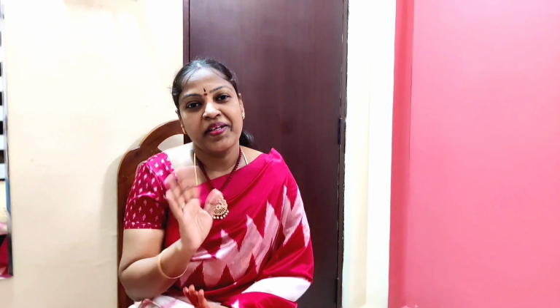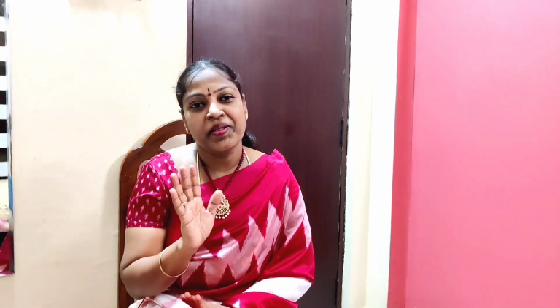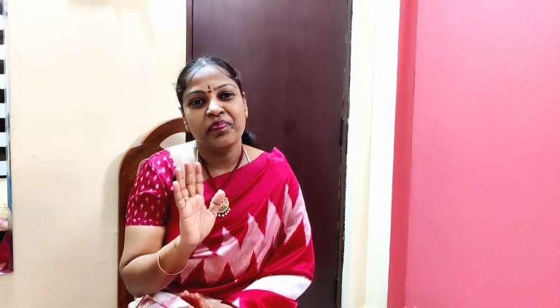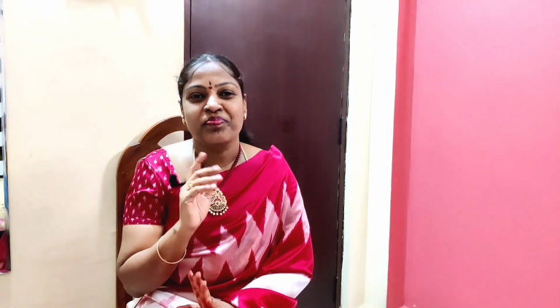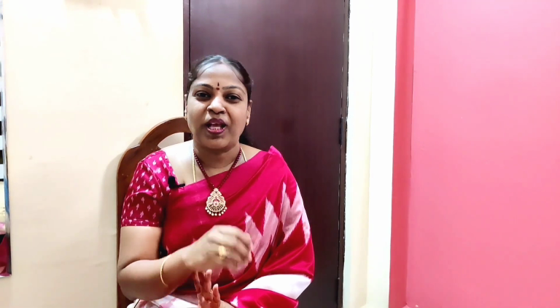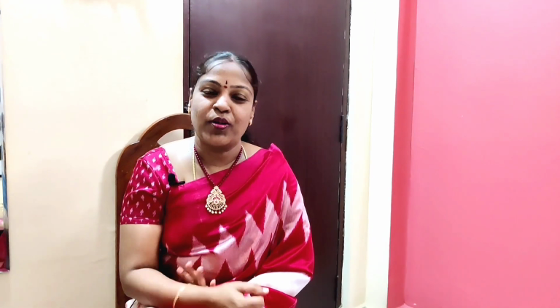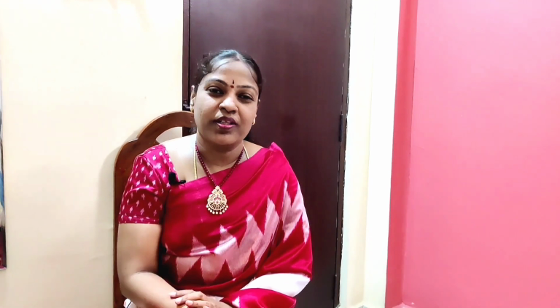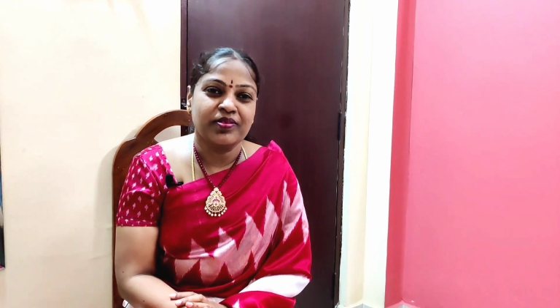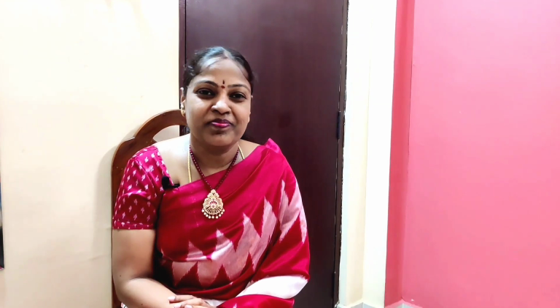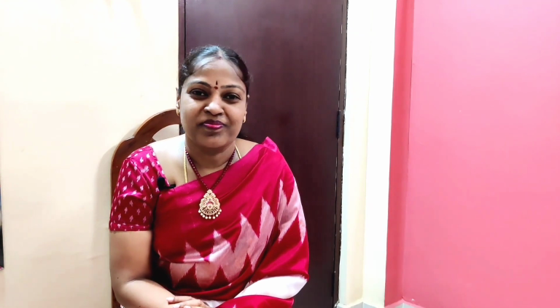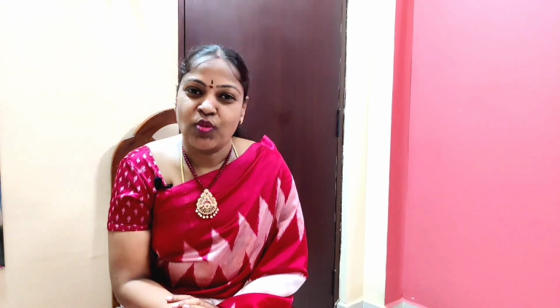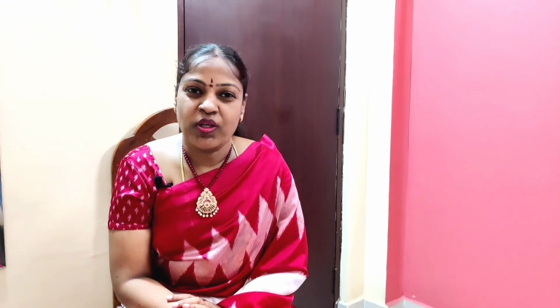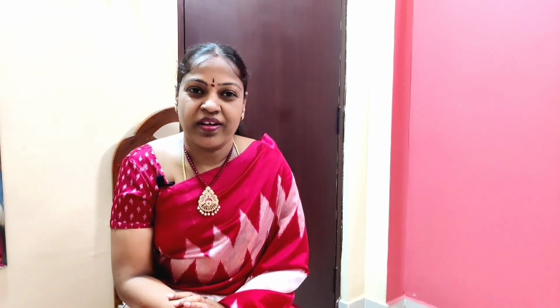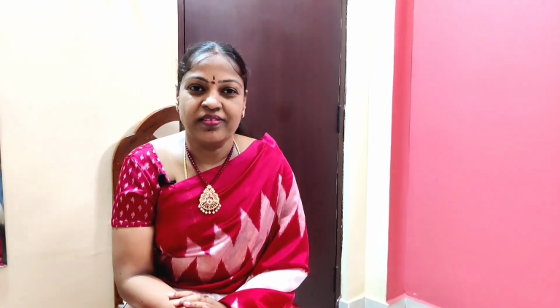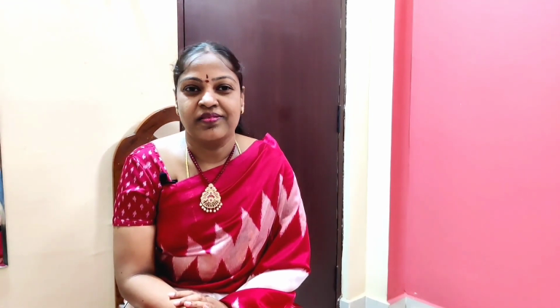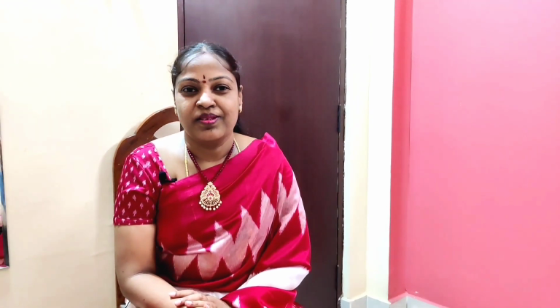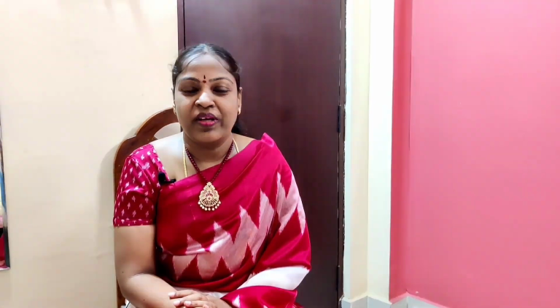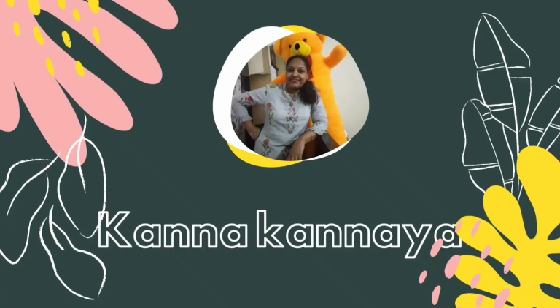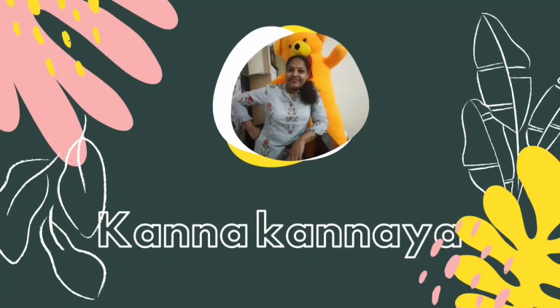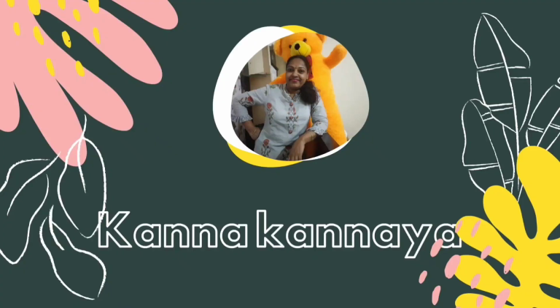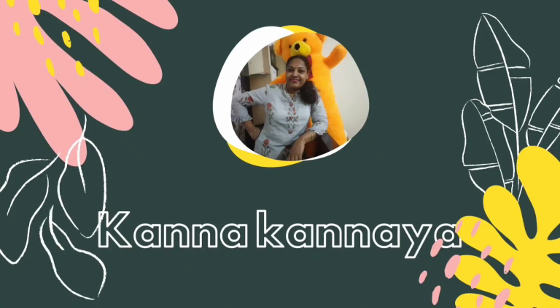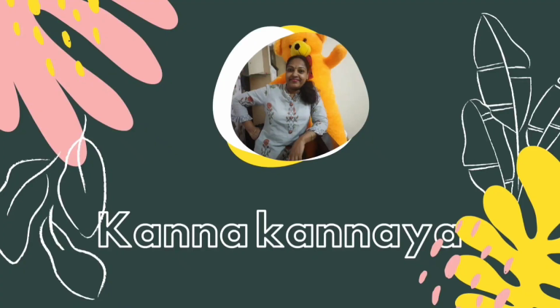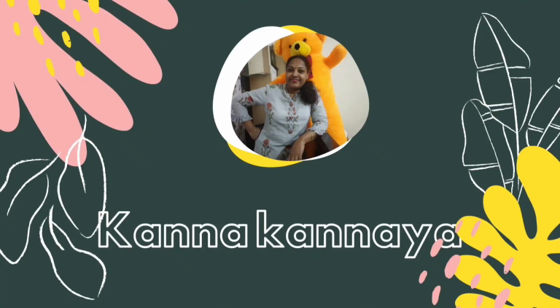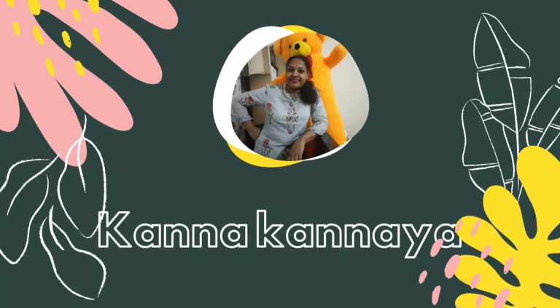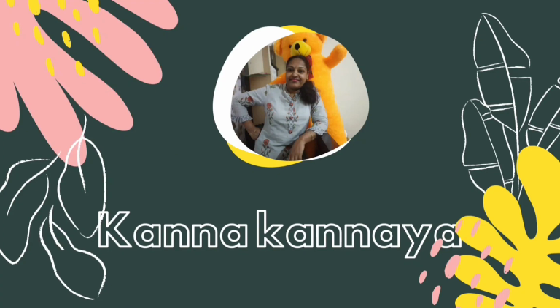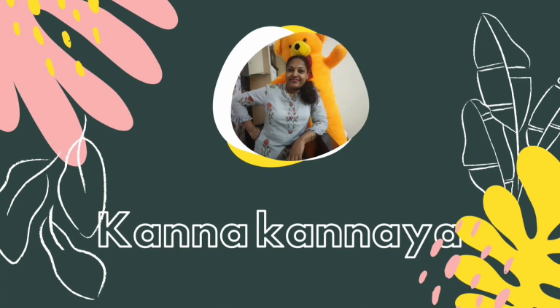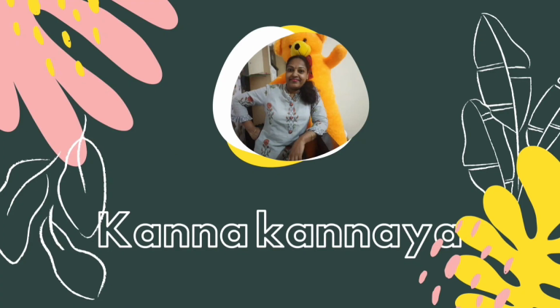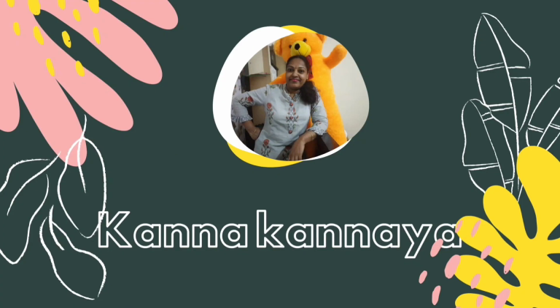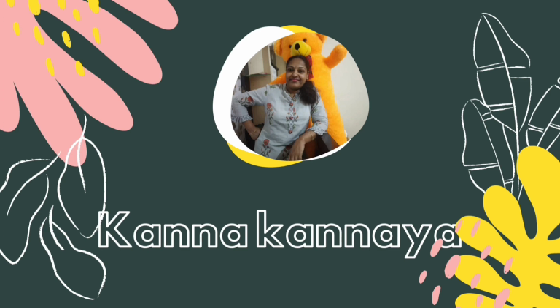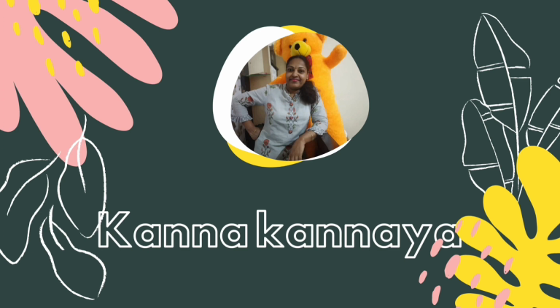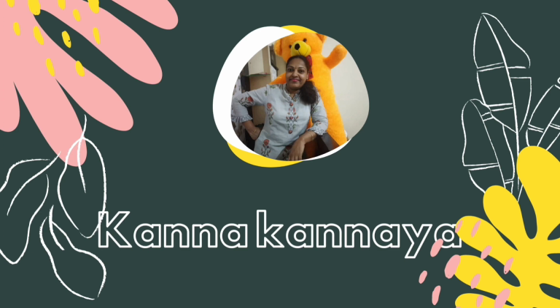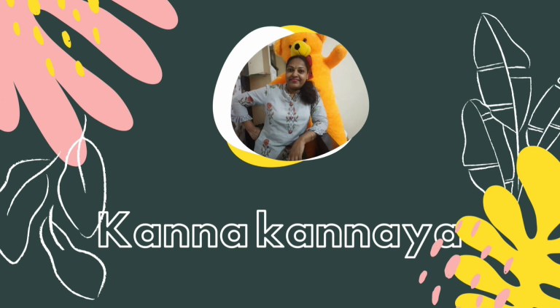Hello, welcome to Kanna Kanneya channel. I am Mikalp.